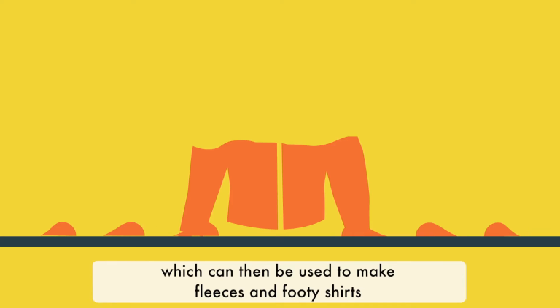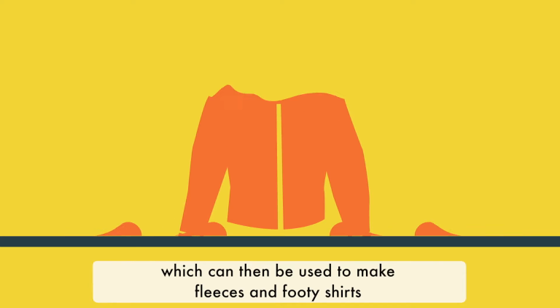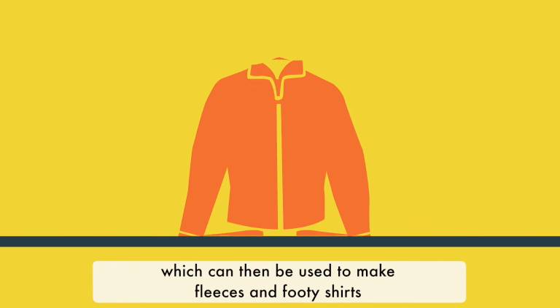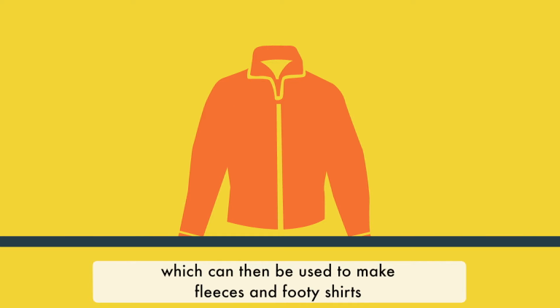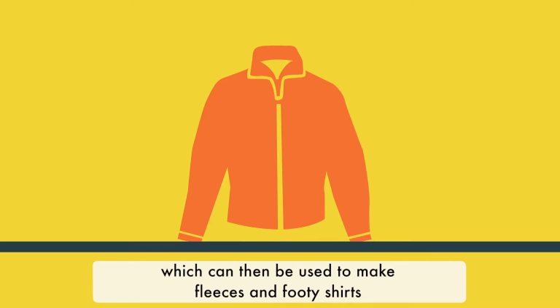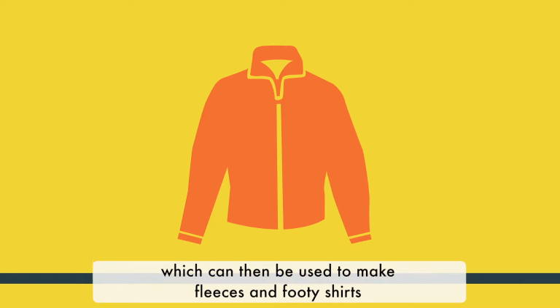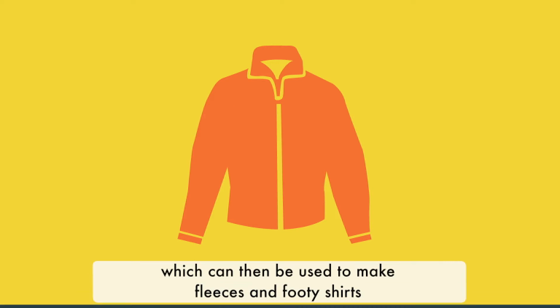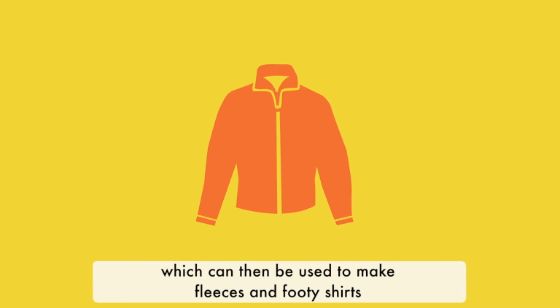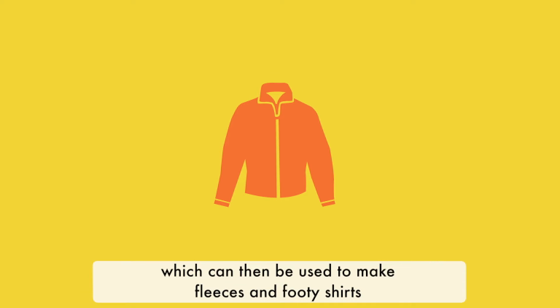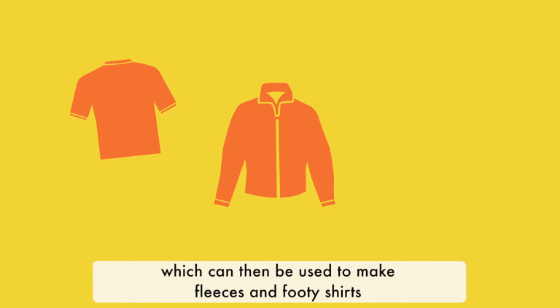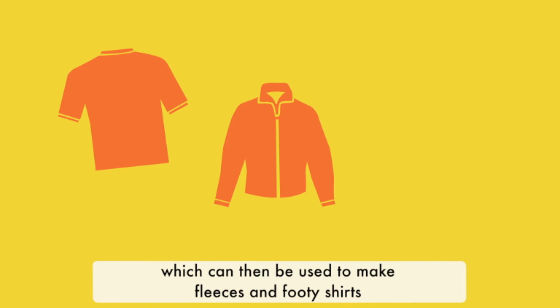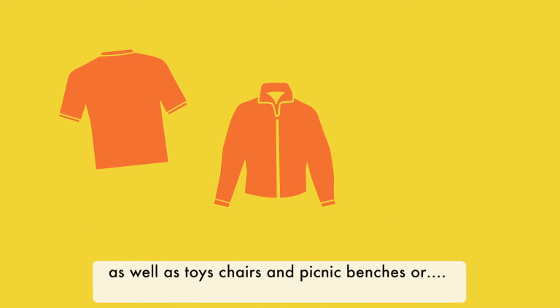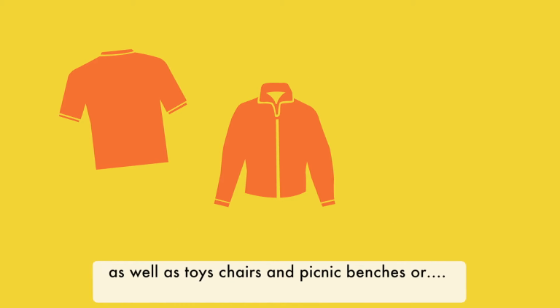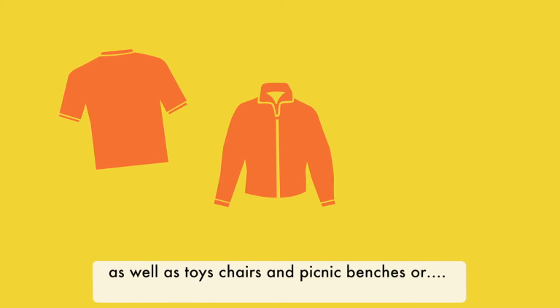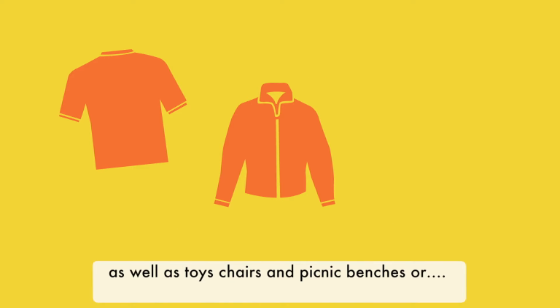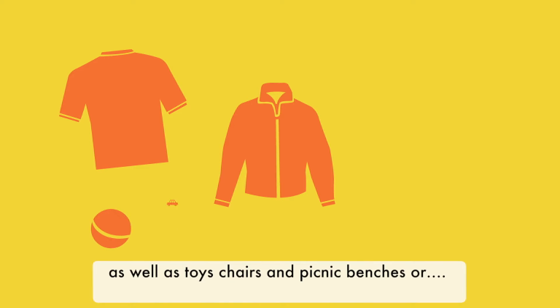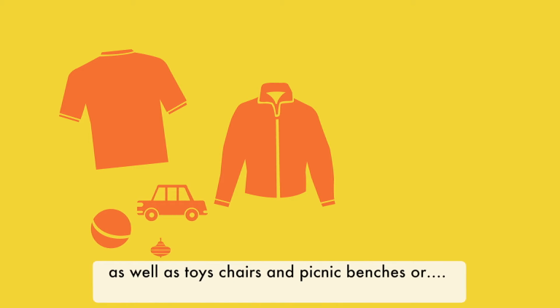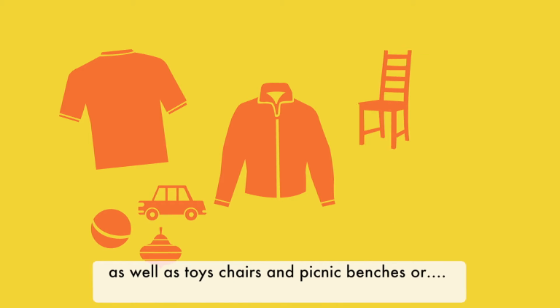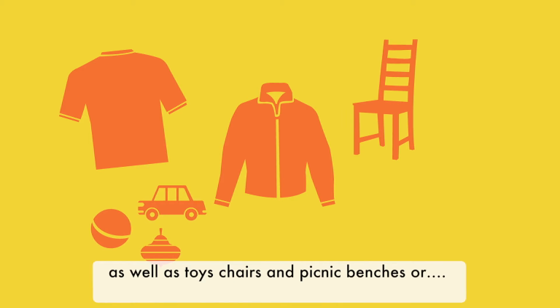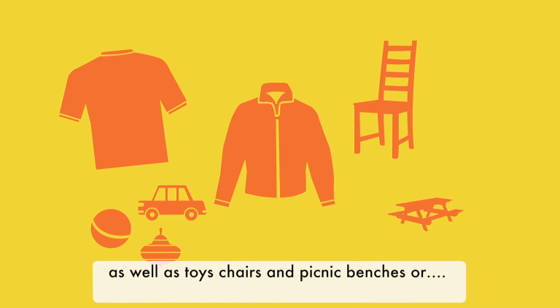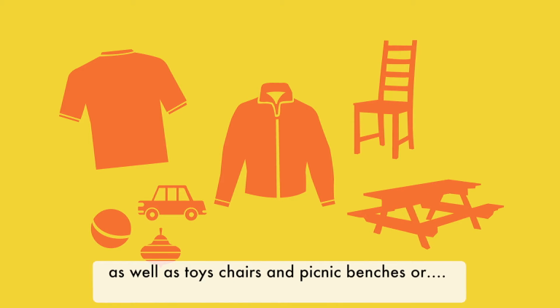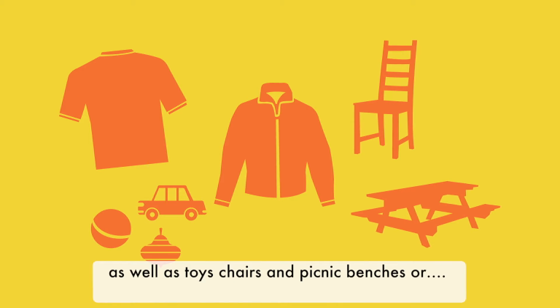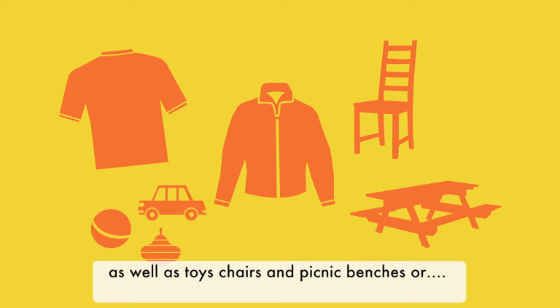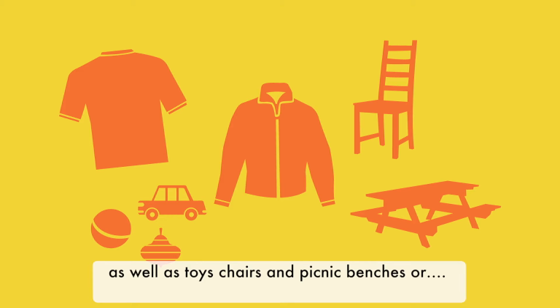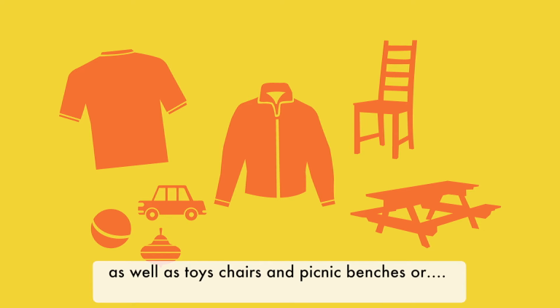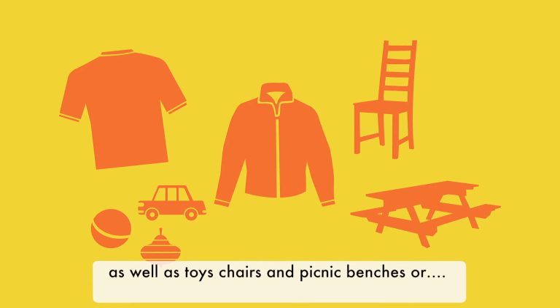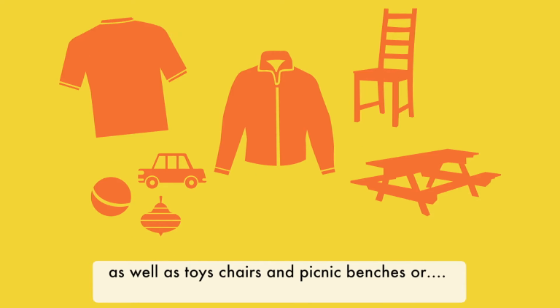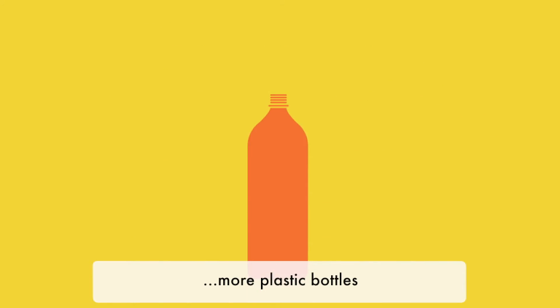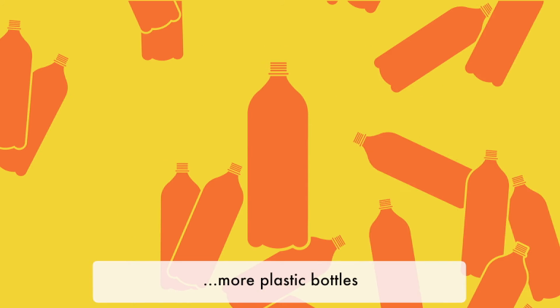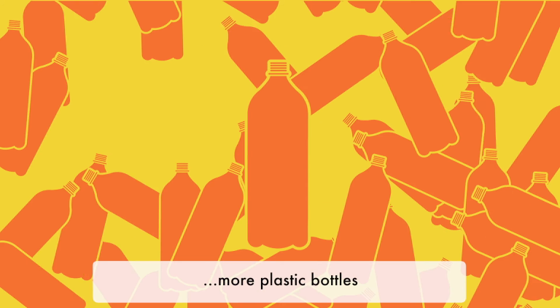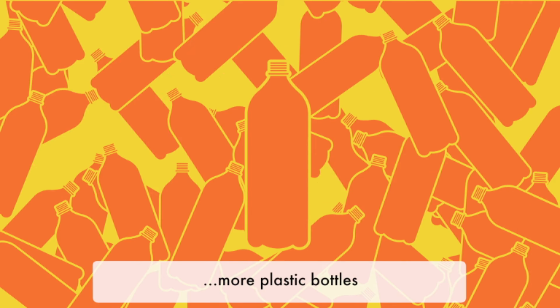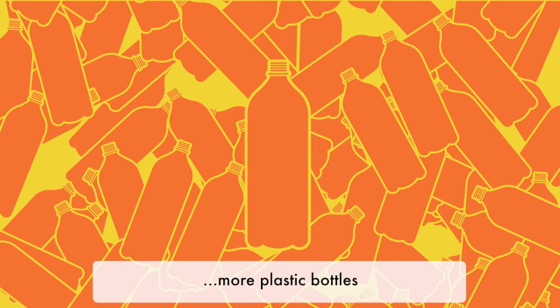These pellets can then be used to make fleeces and footy shirts, as well as toys, chairs and picnic benches, or more plastic bottles.